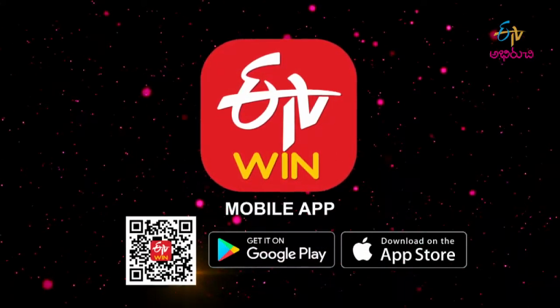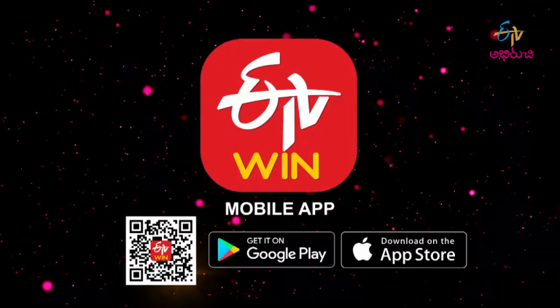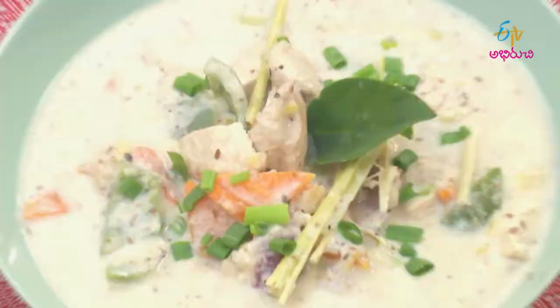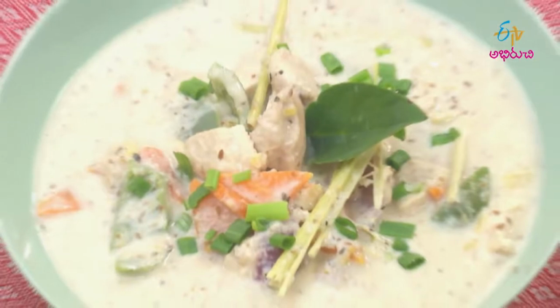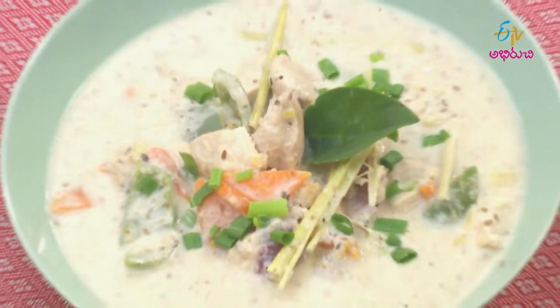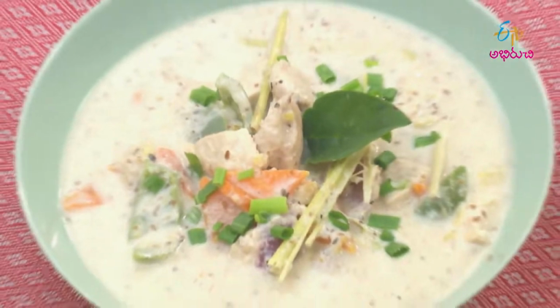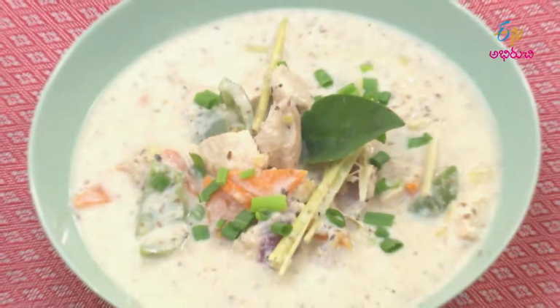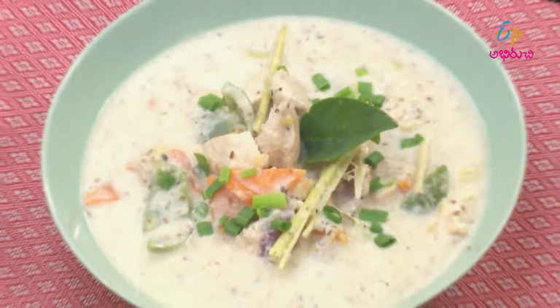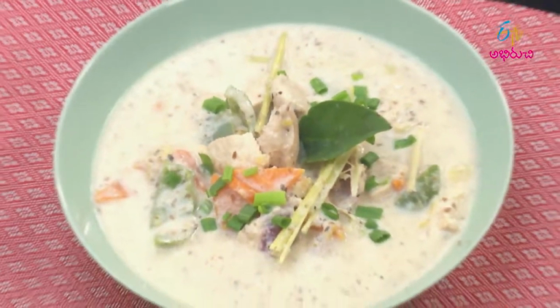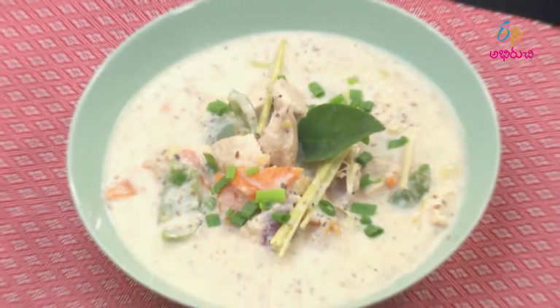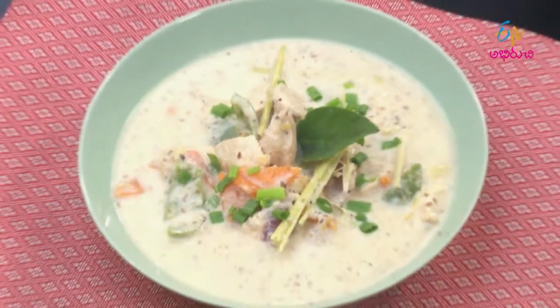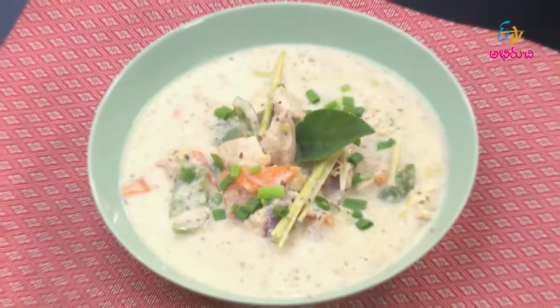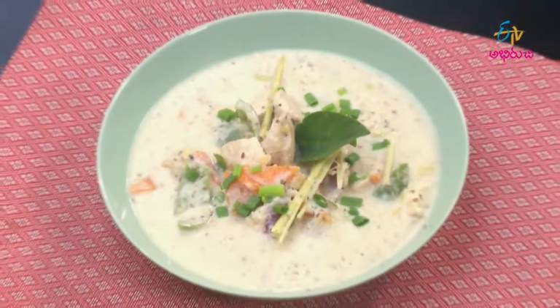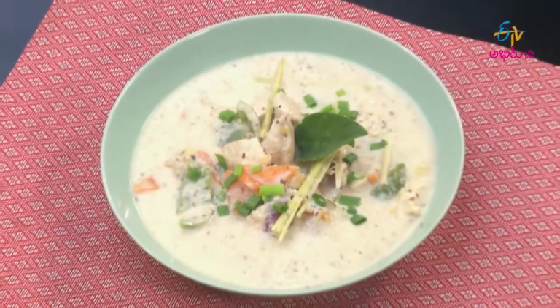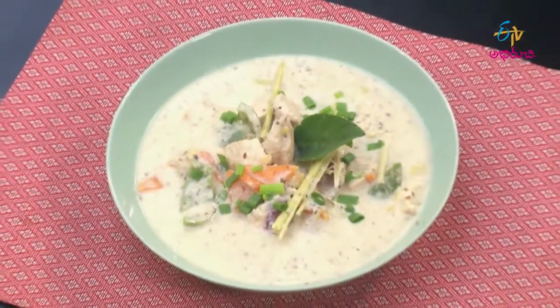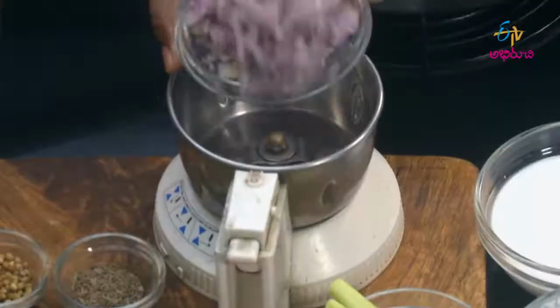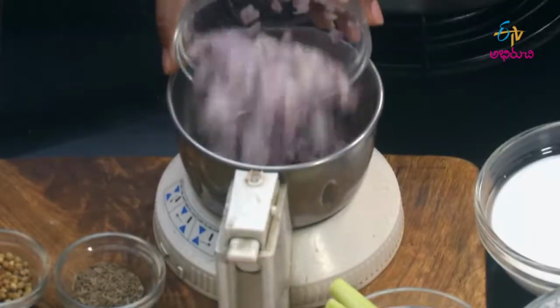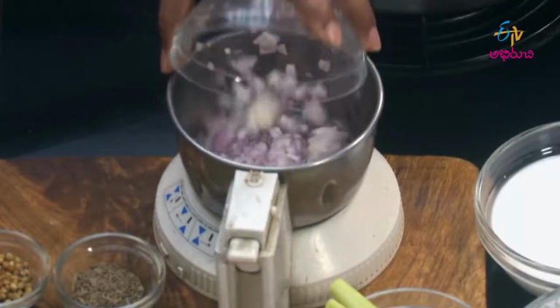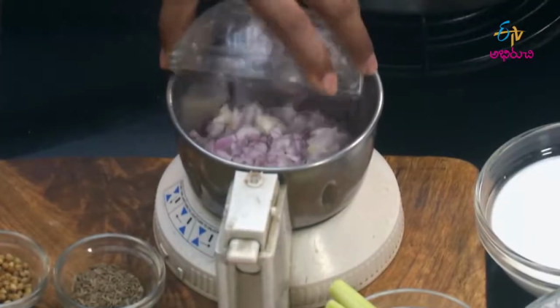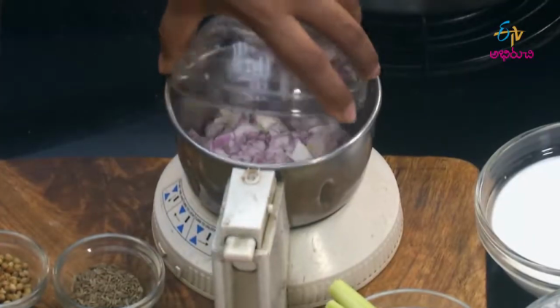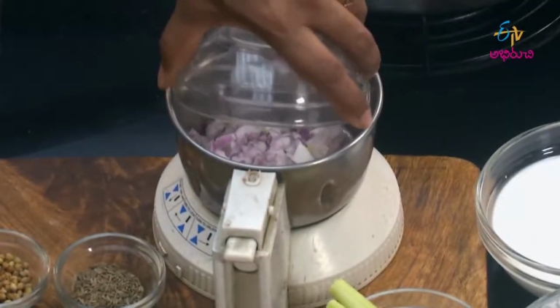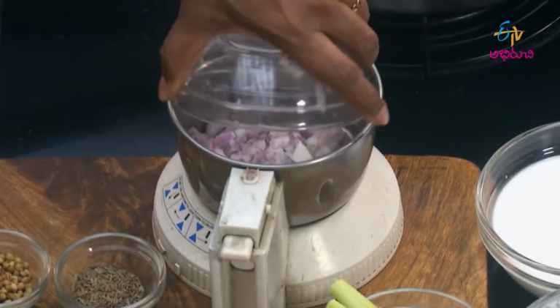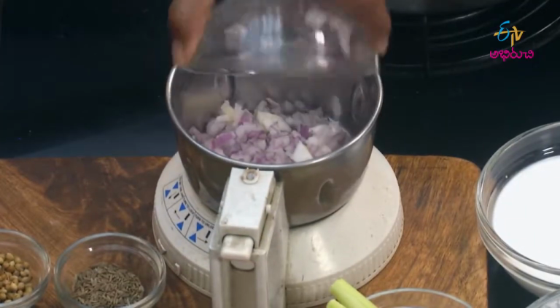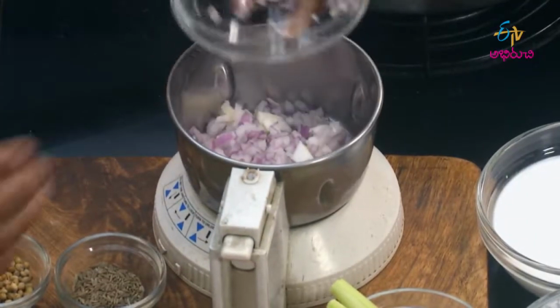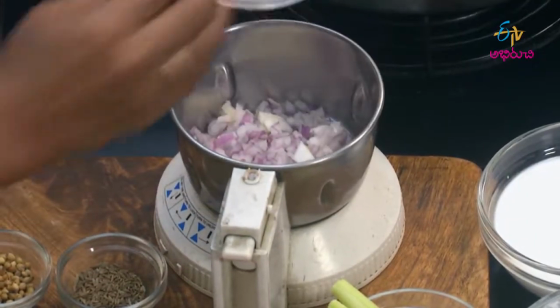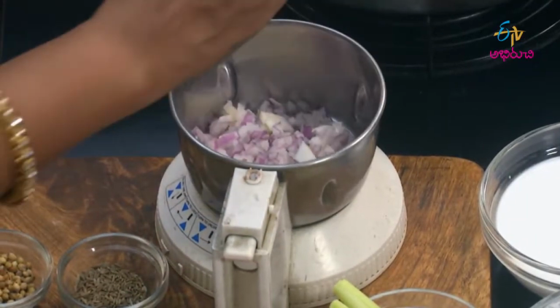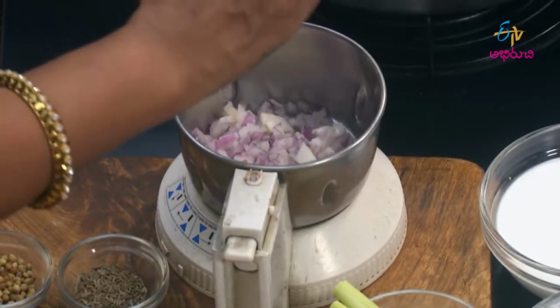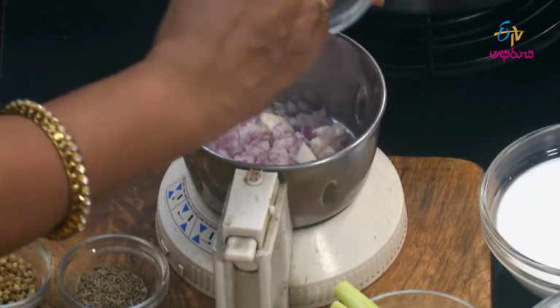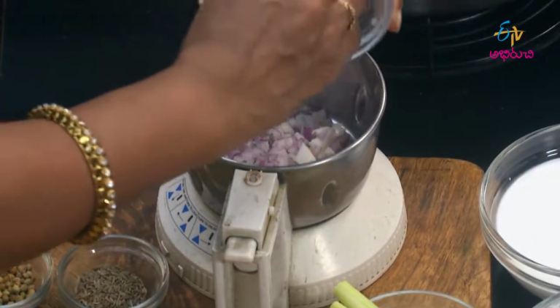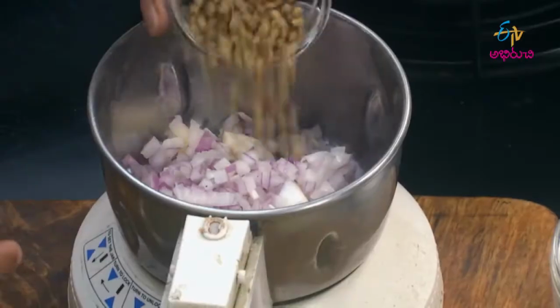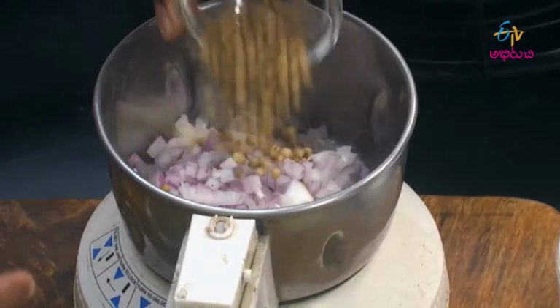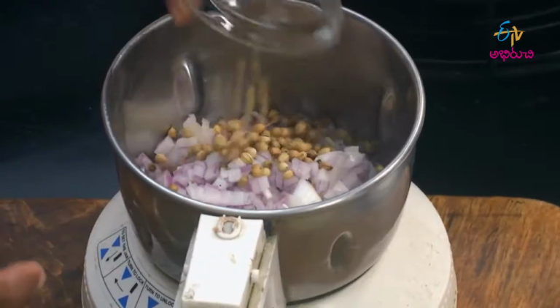Thai Chicken White Curry. In the first place, add milk and sugar.